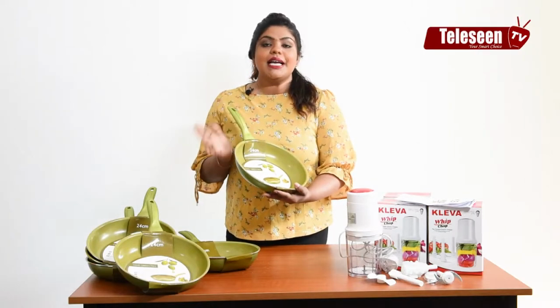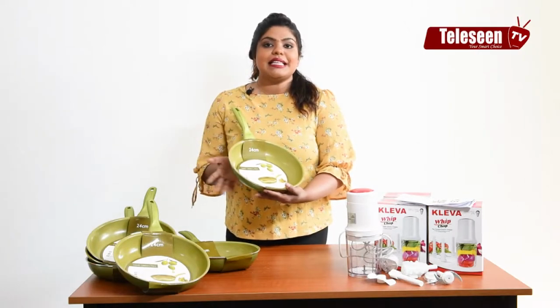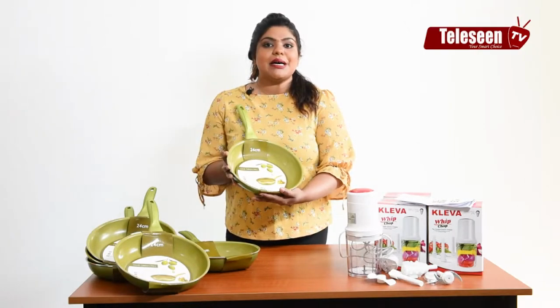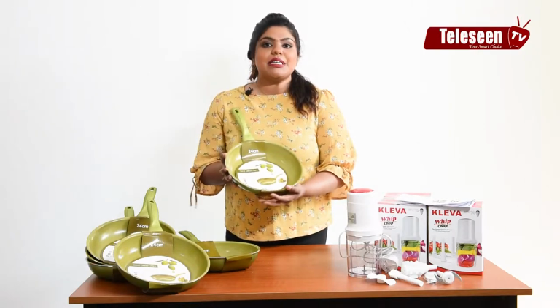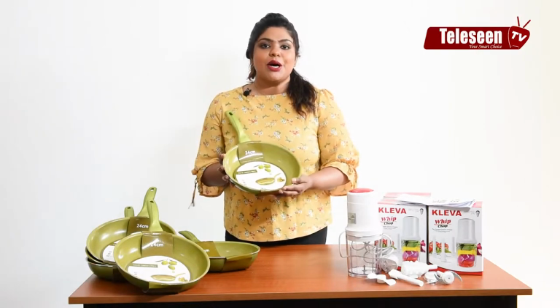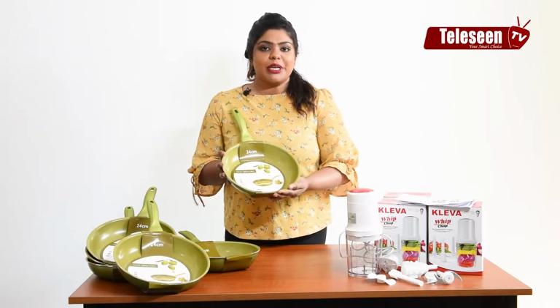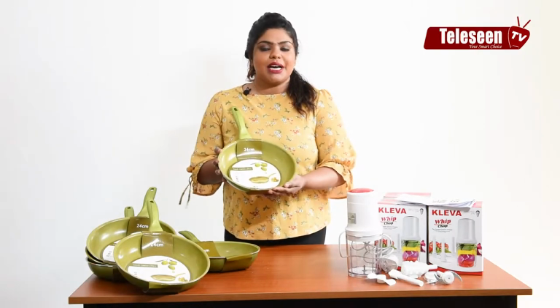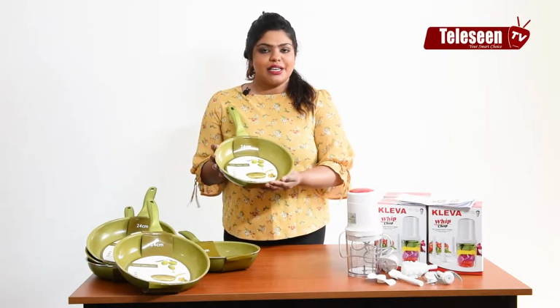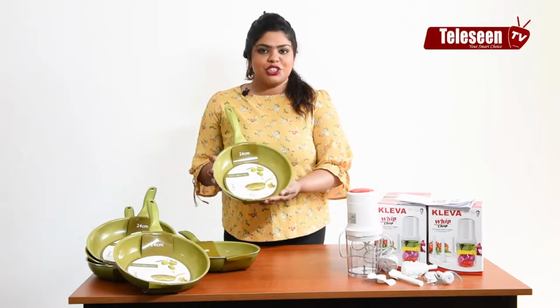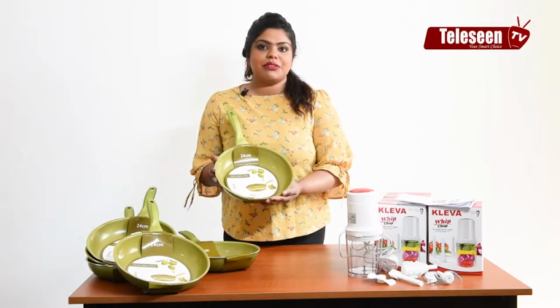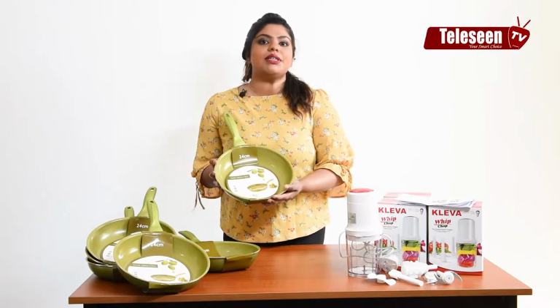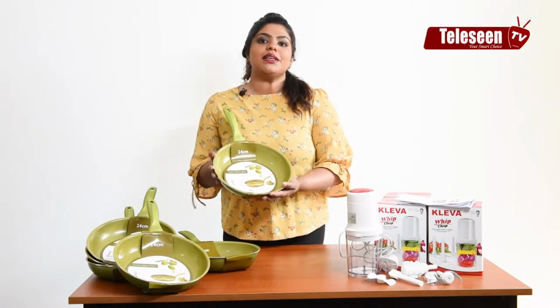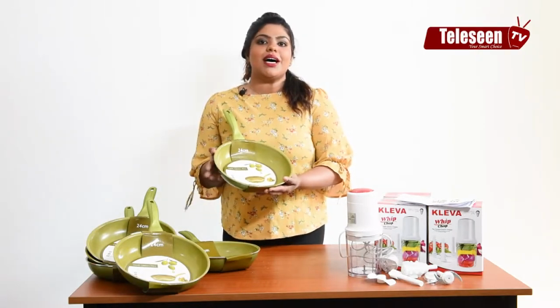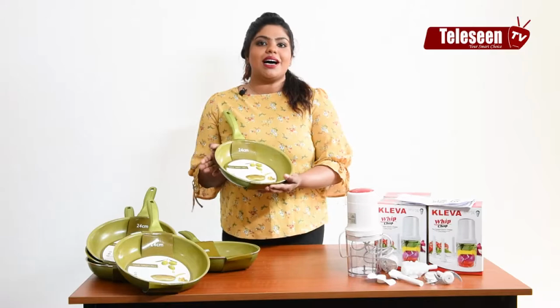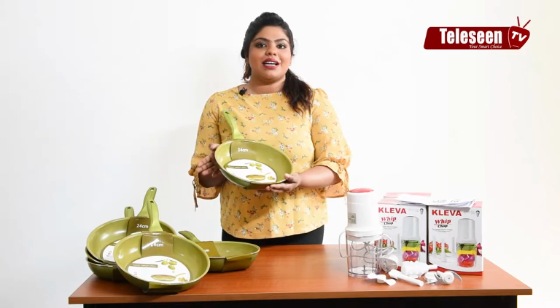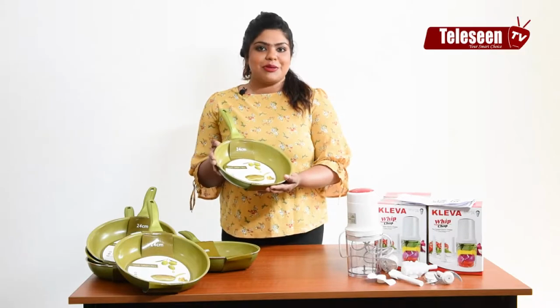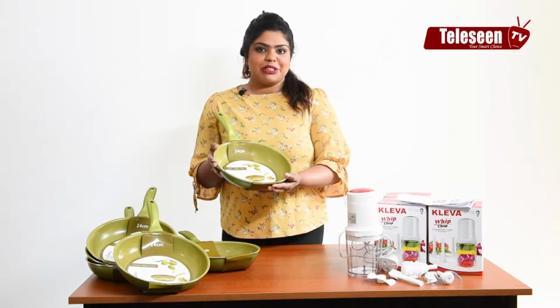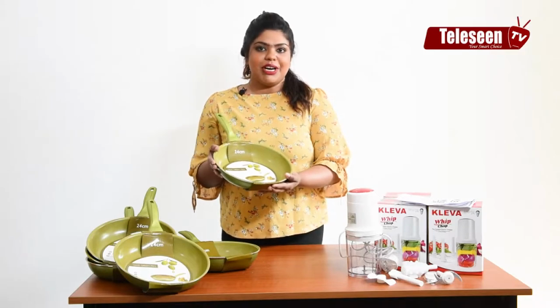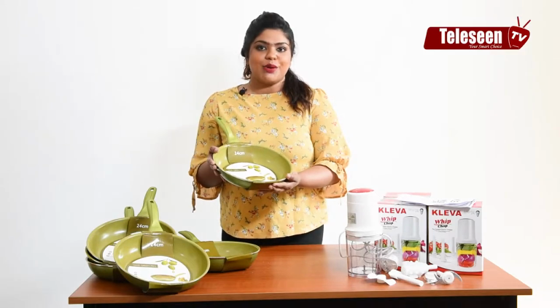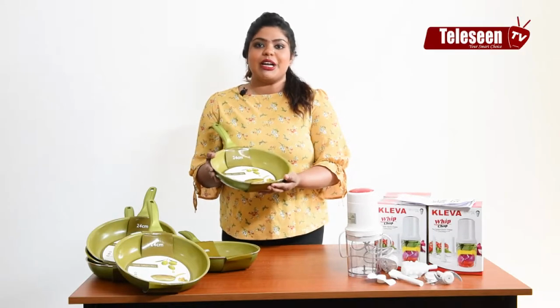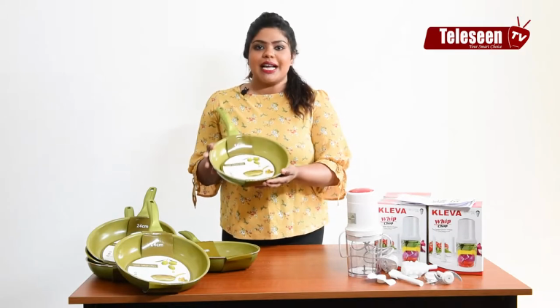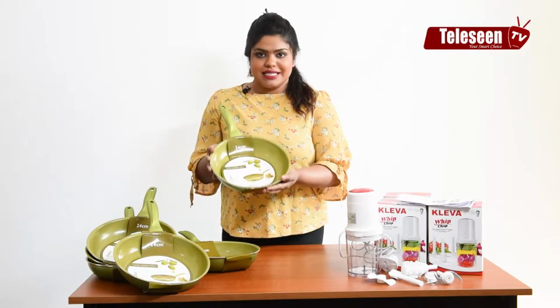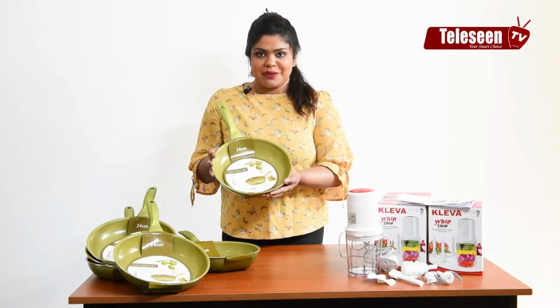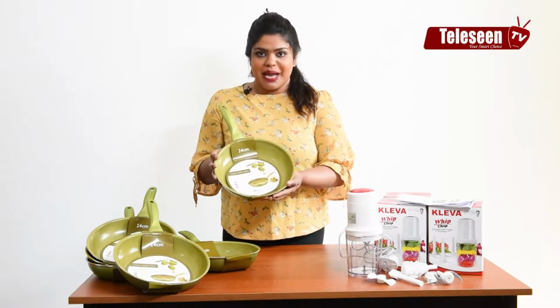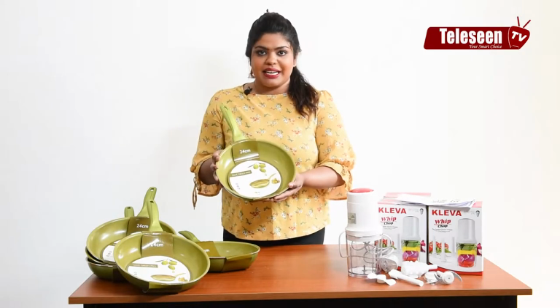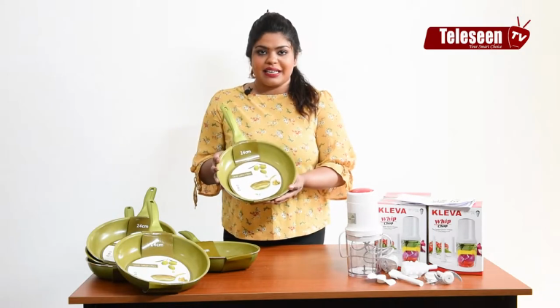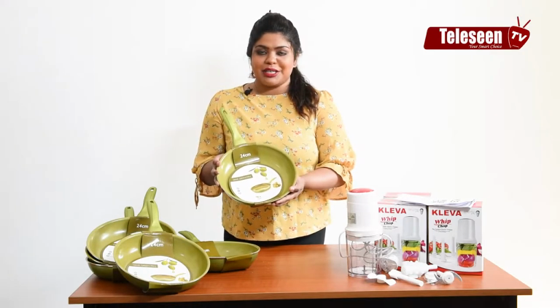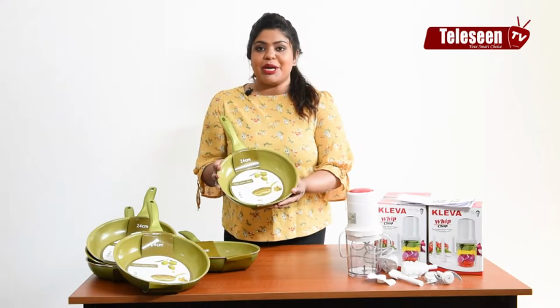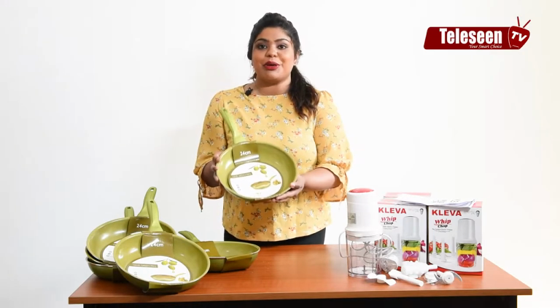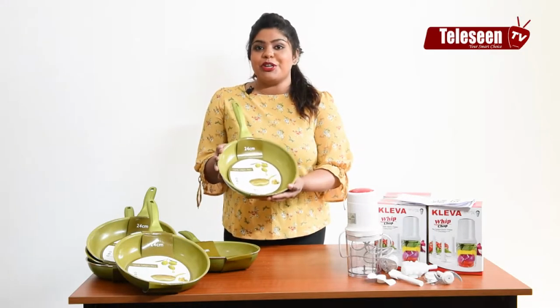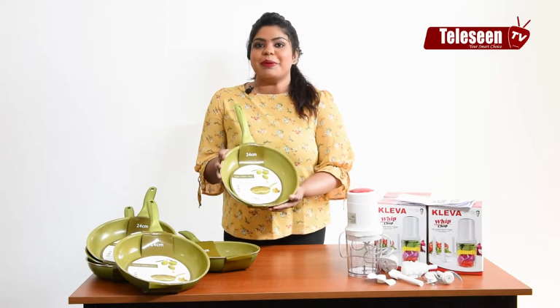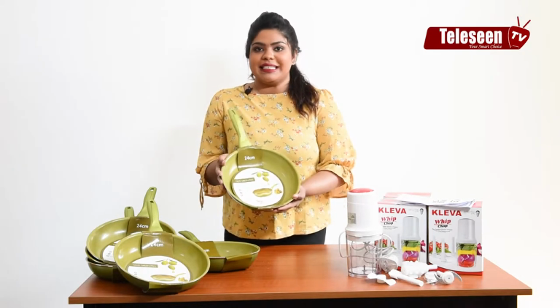I'm going to show you an olive oil pan. Let me show you a little bit more about this olive oil pan.